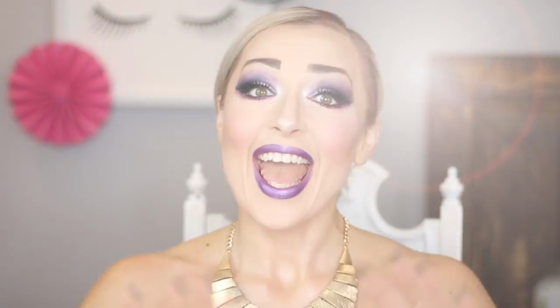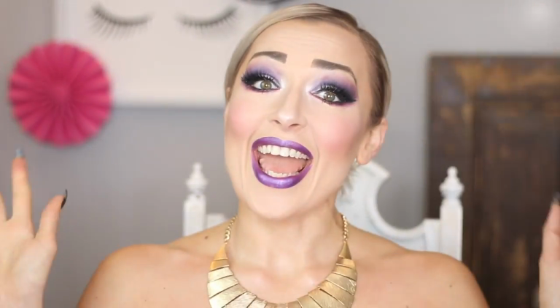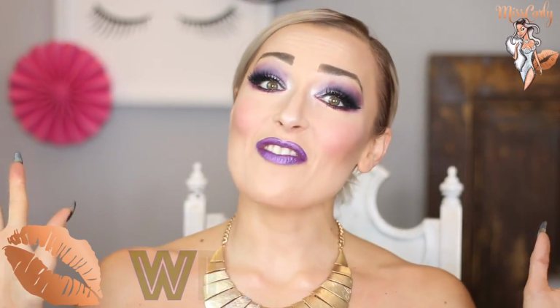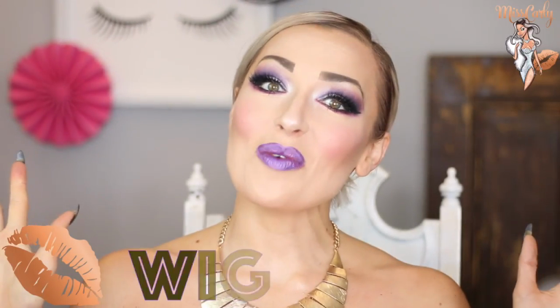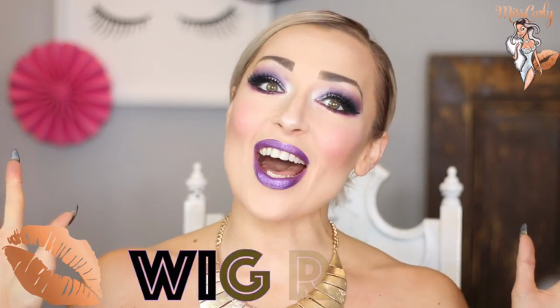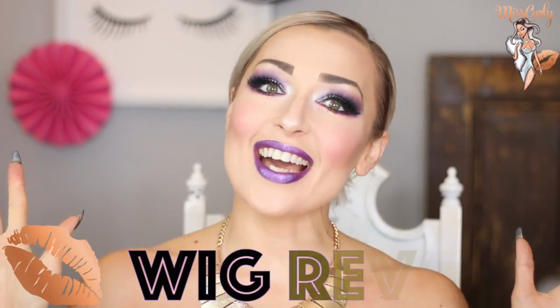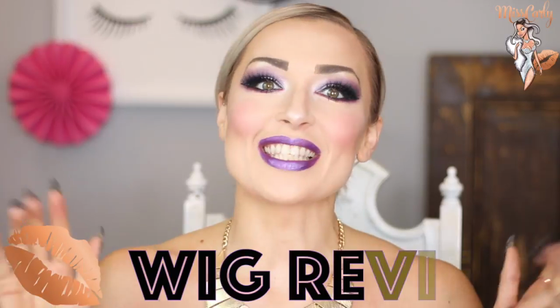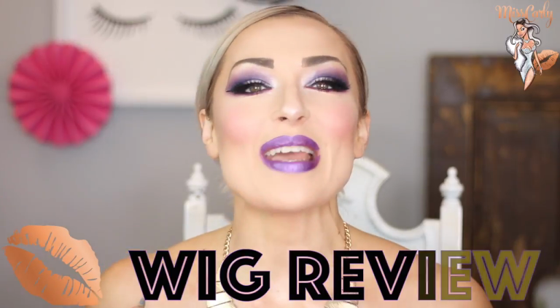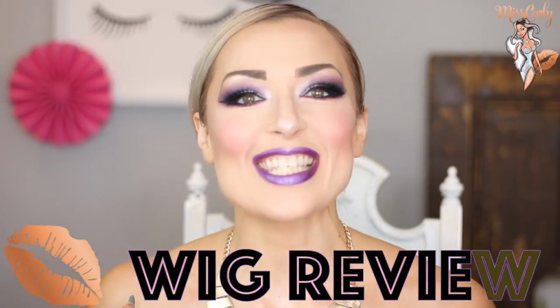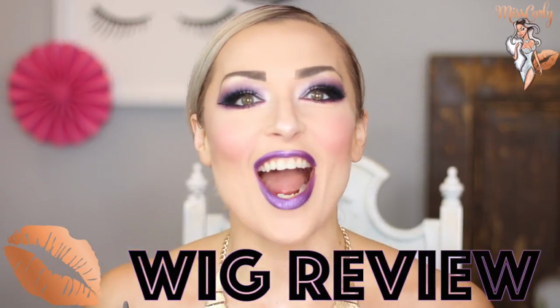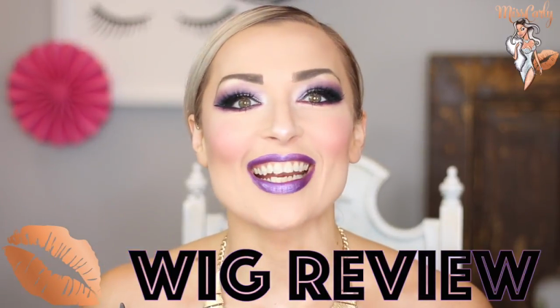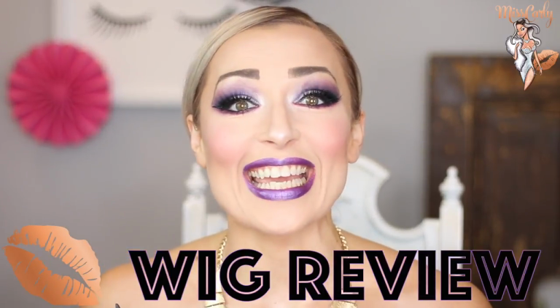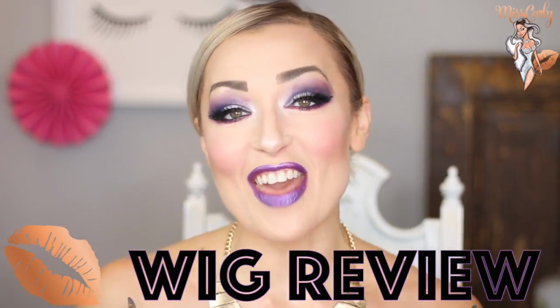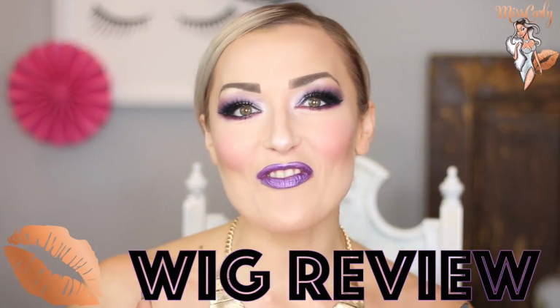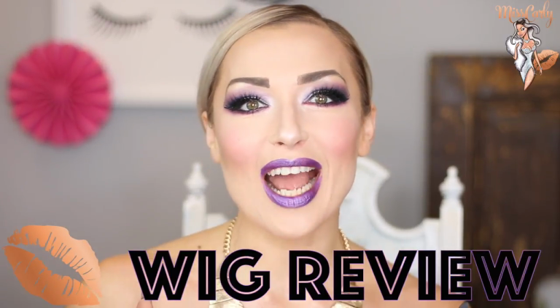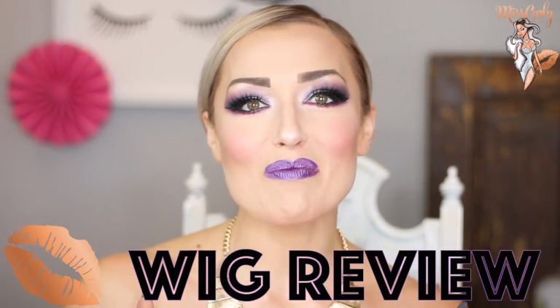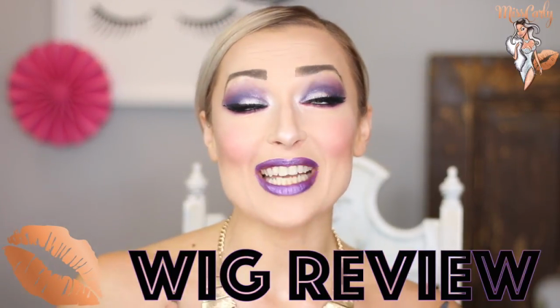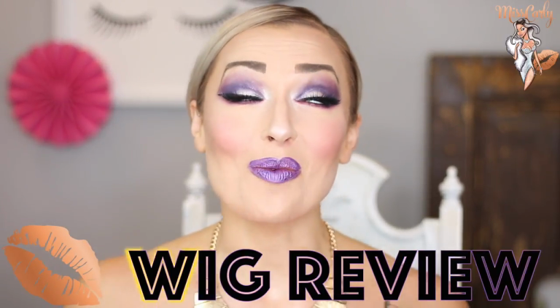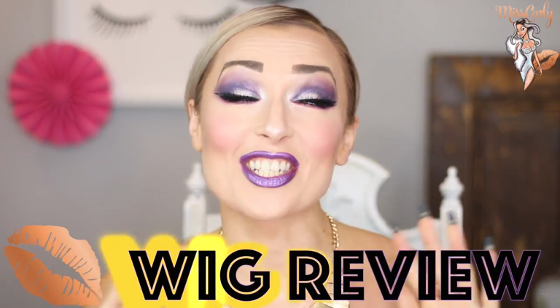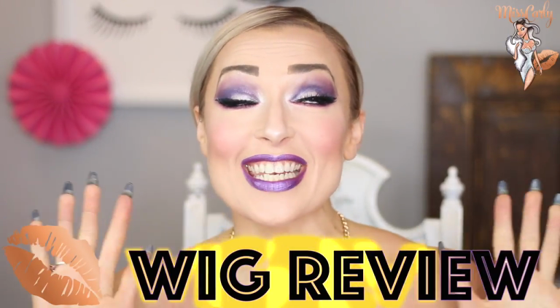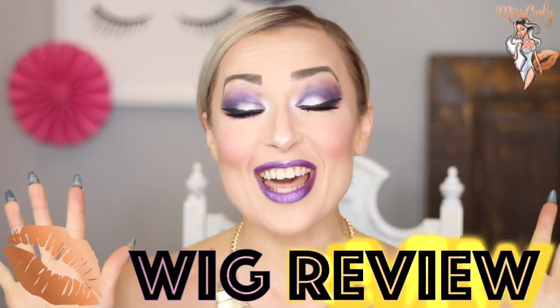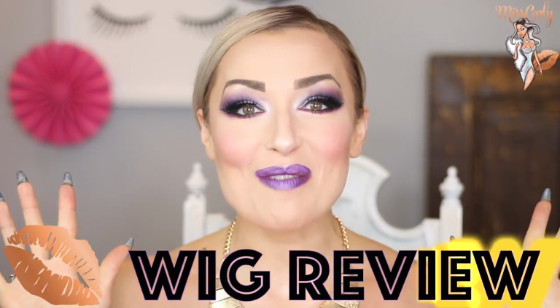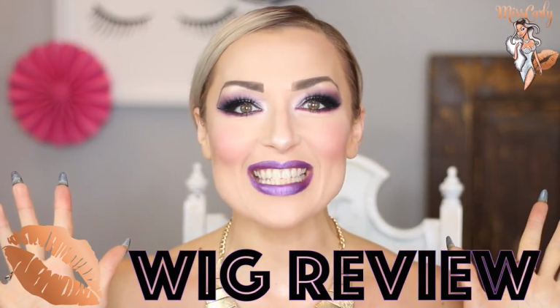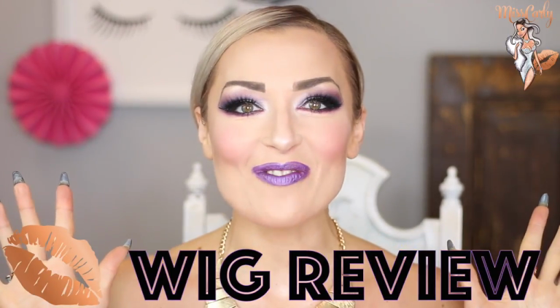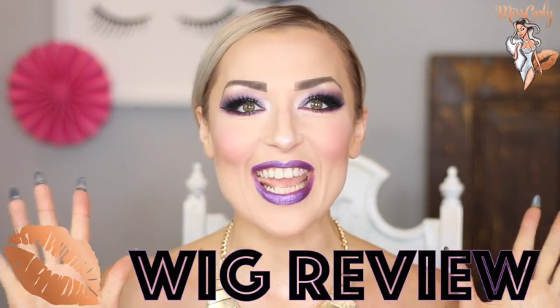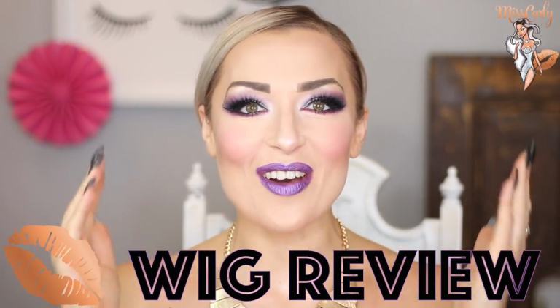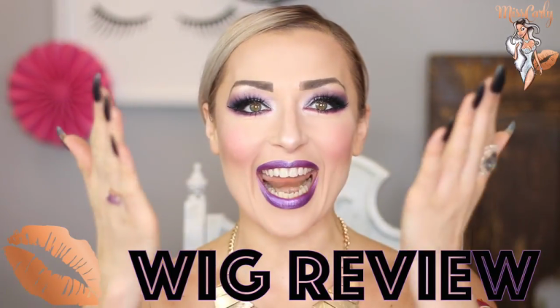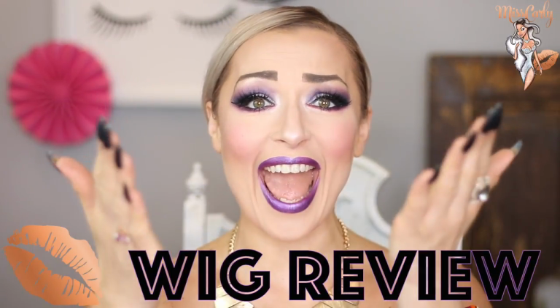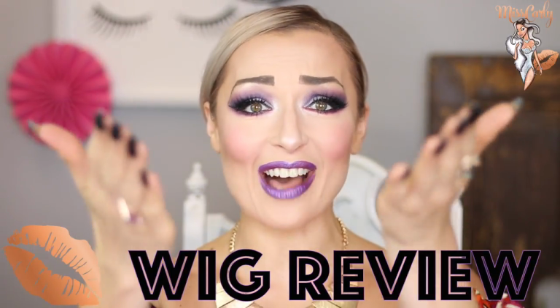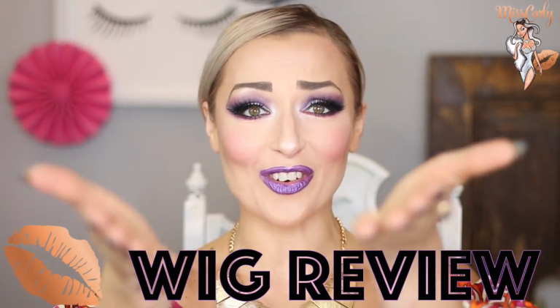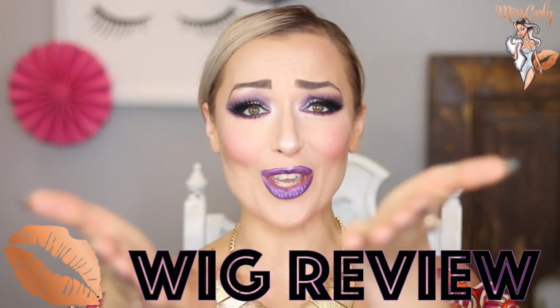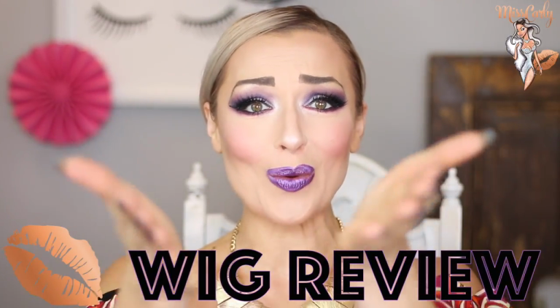Hey everyone, it's Ms. Carly. Thank you for coming back to watch another amazing video that I have for you.